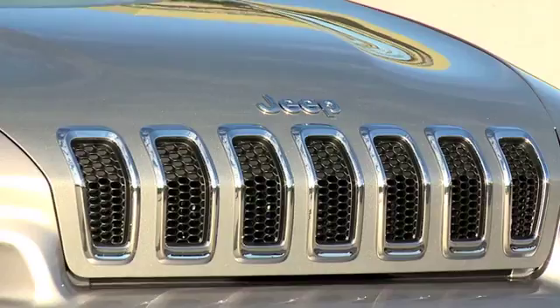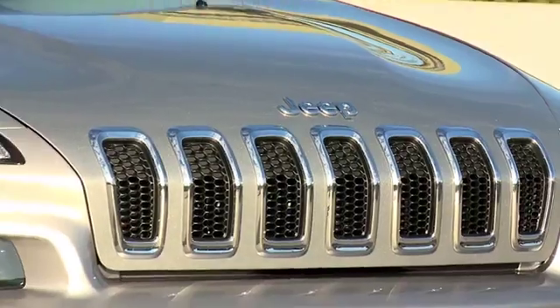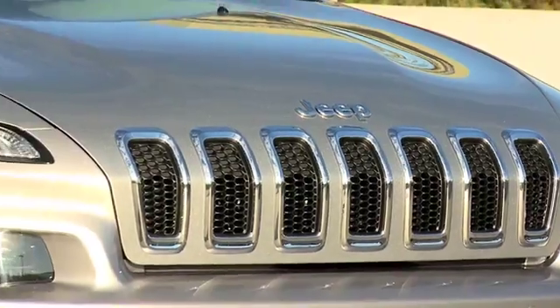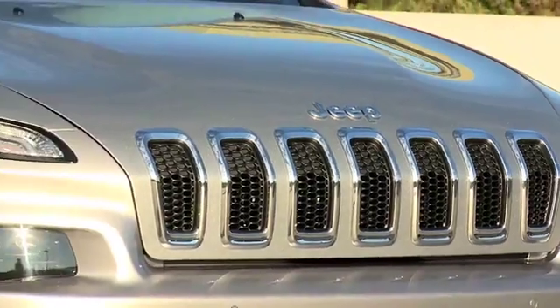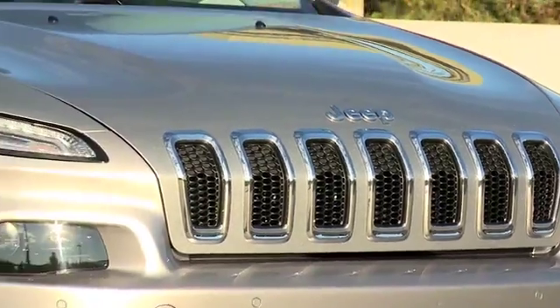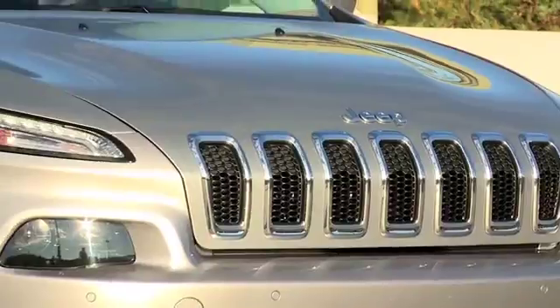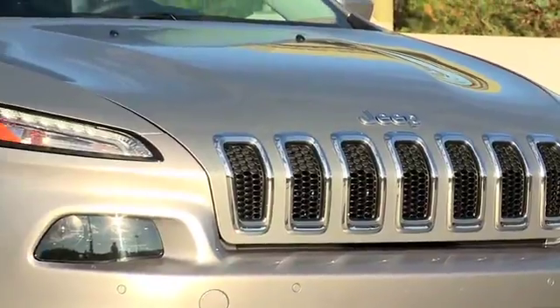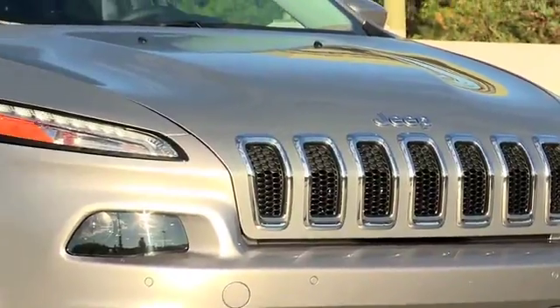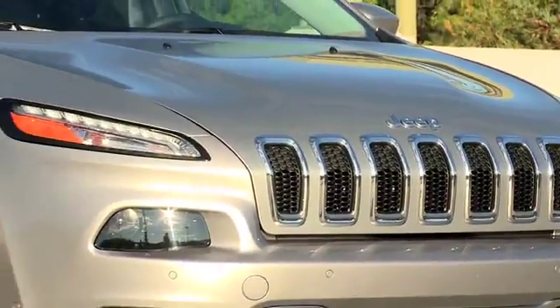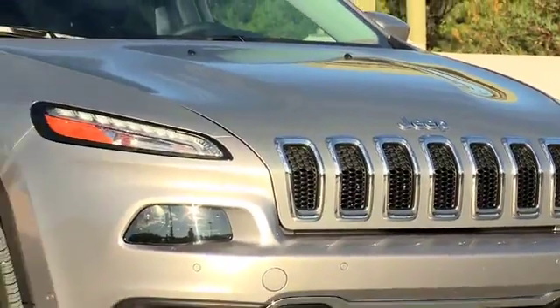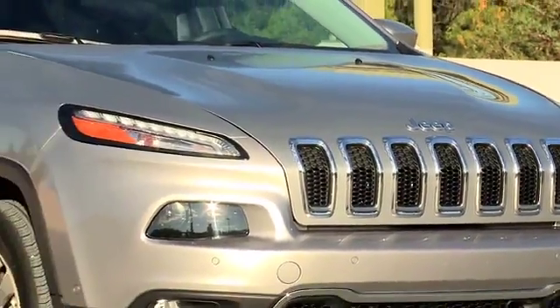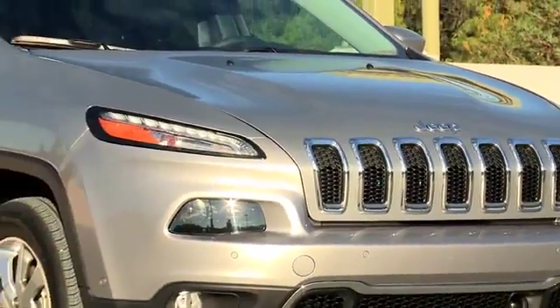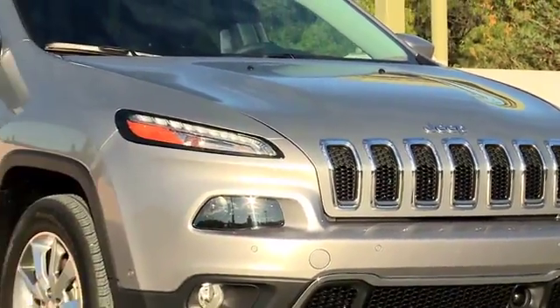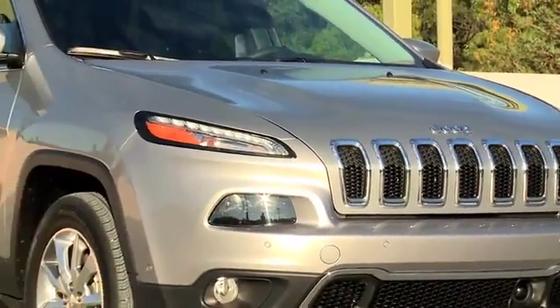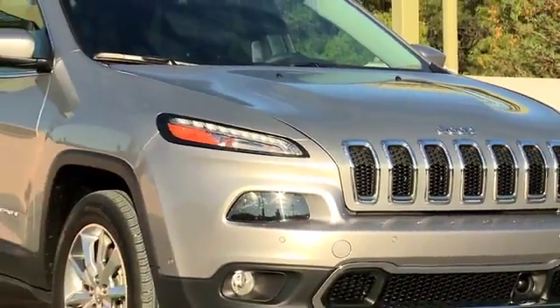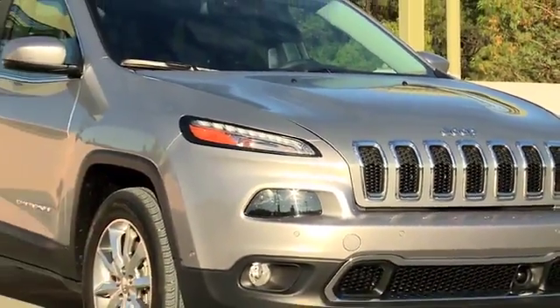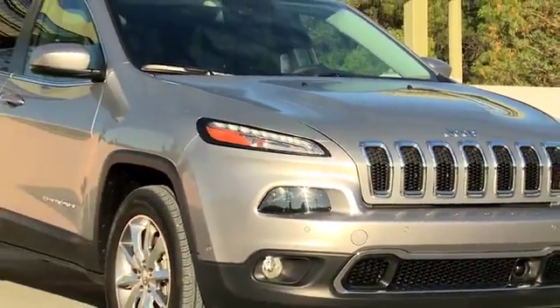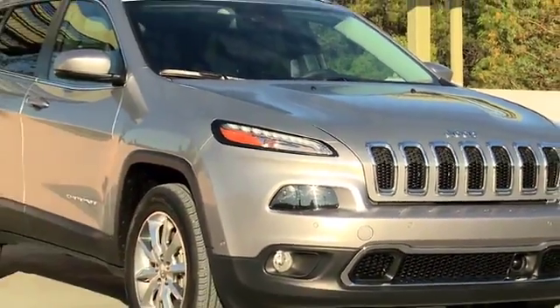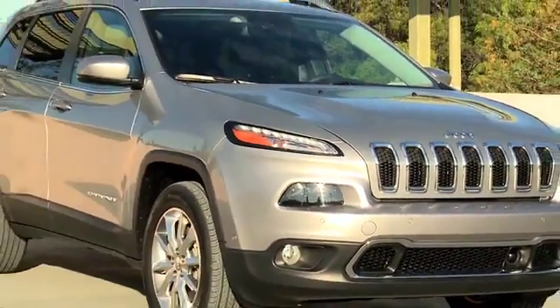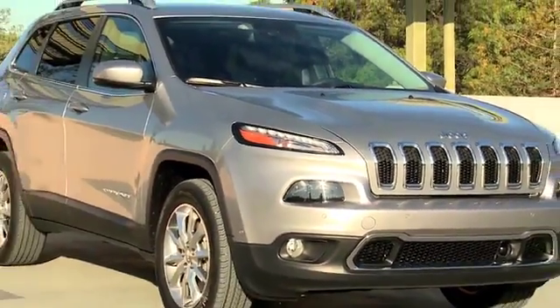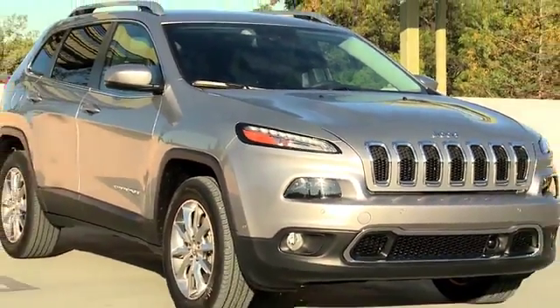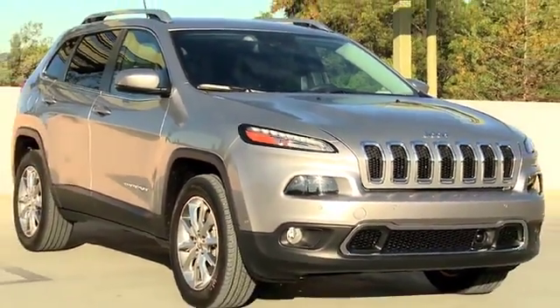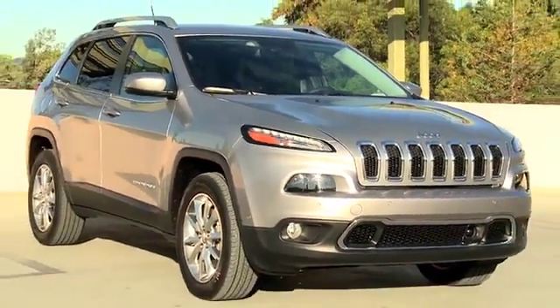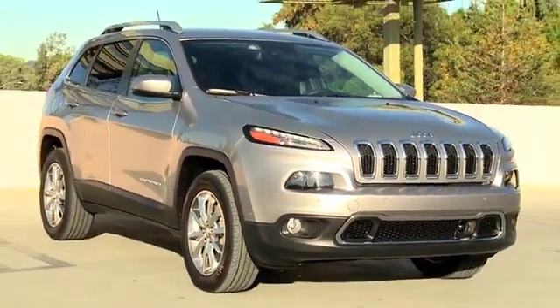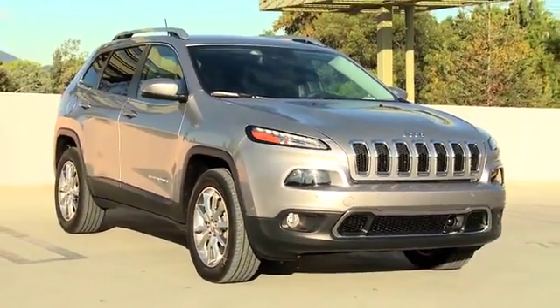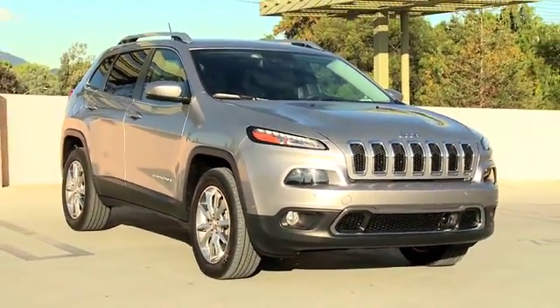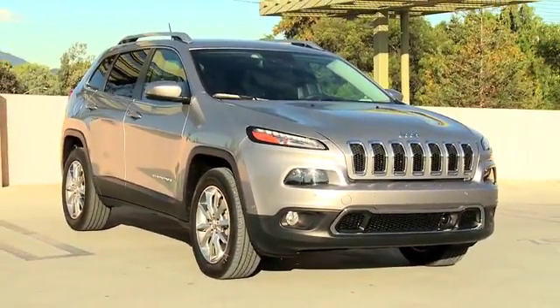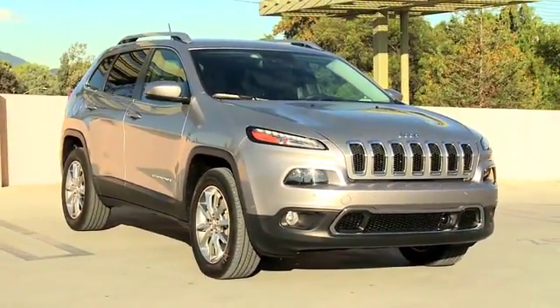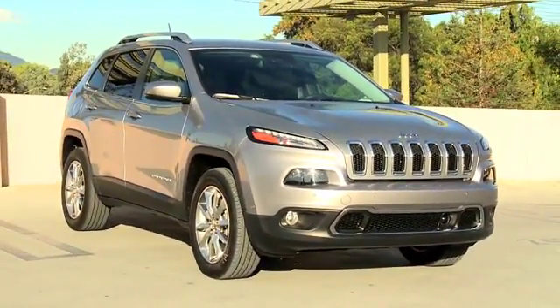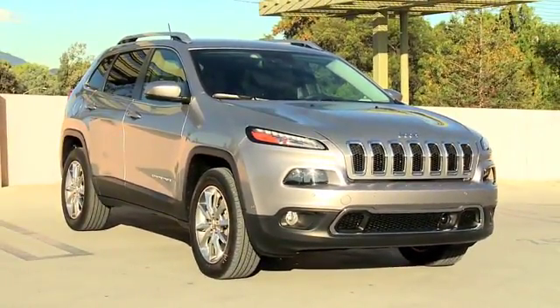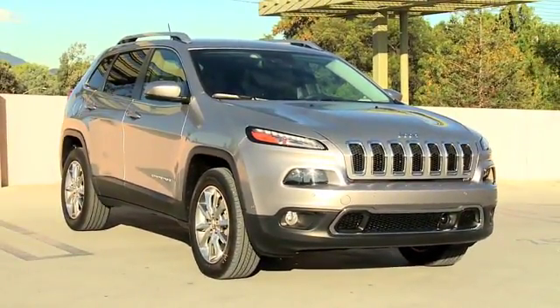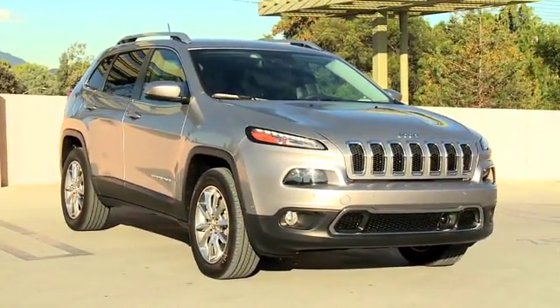Style, strength, and safety. That's the 2018 Jeep Cherokee.